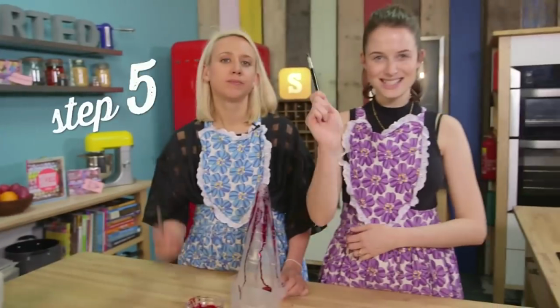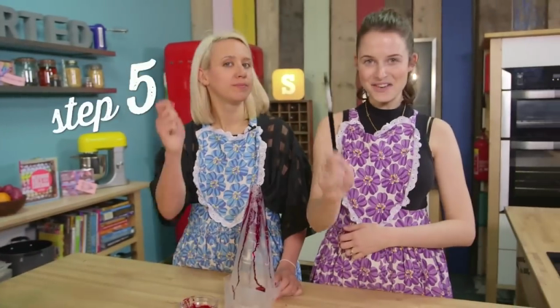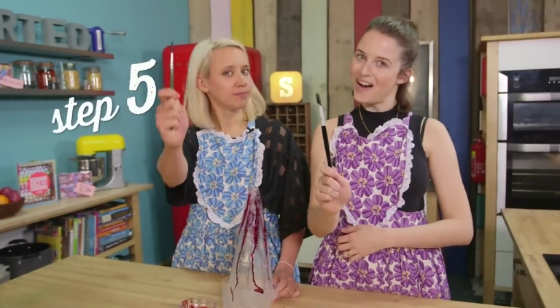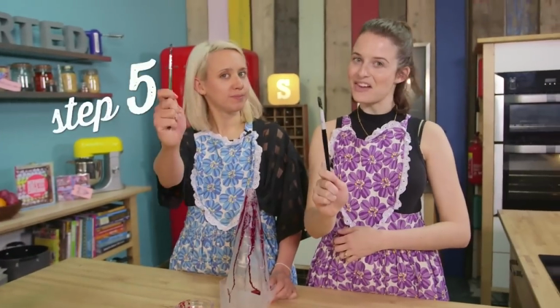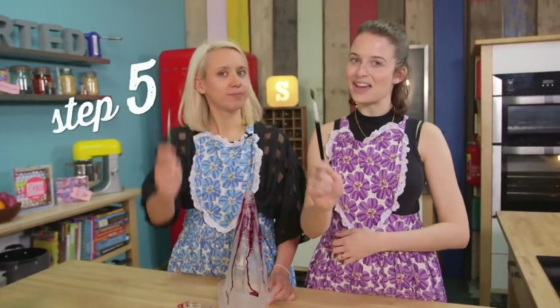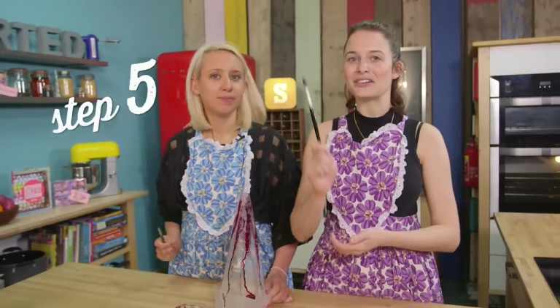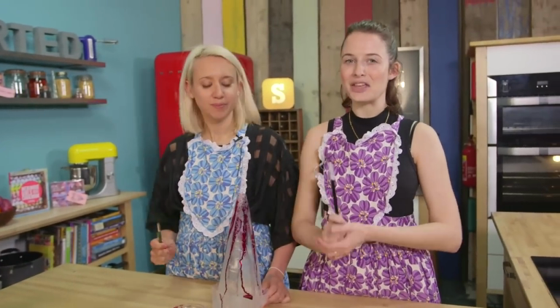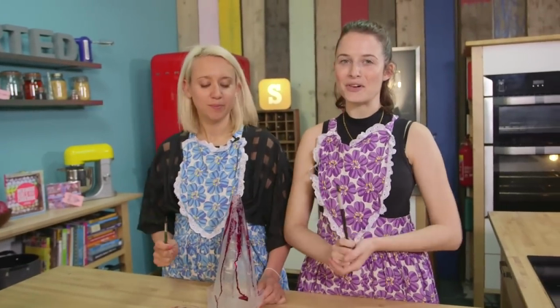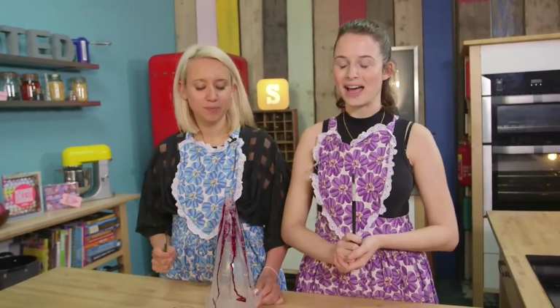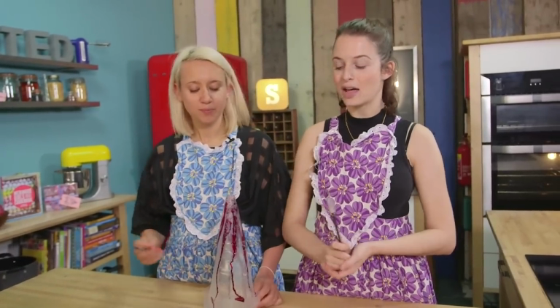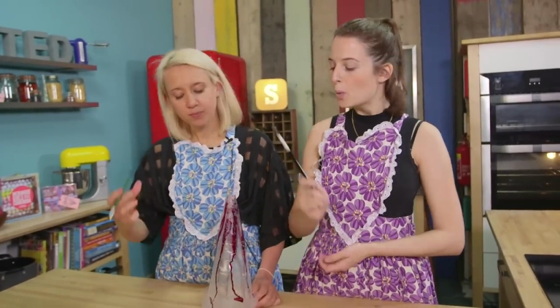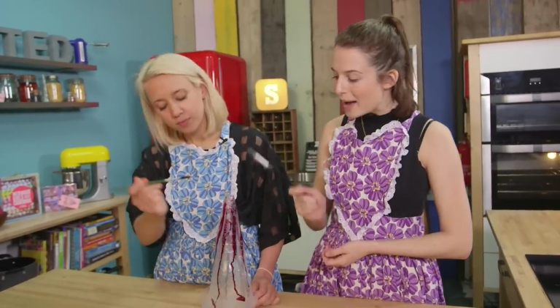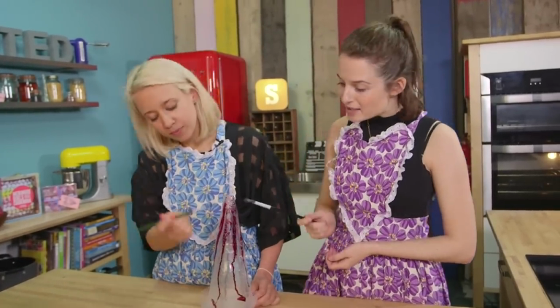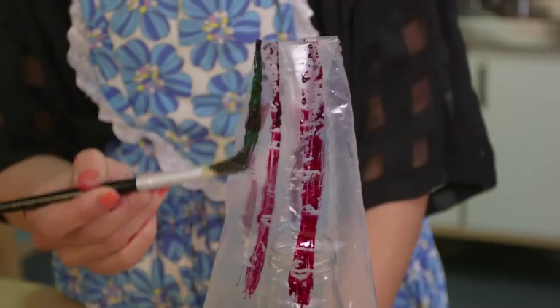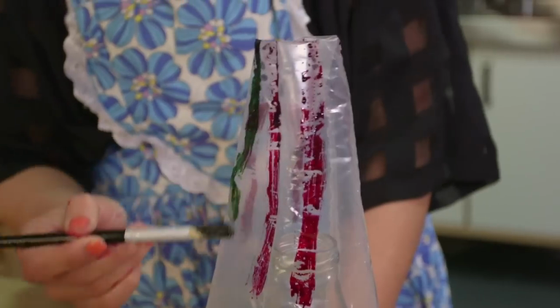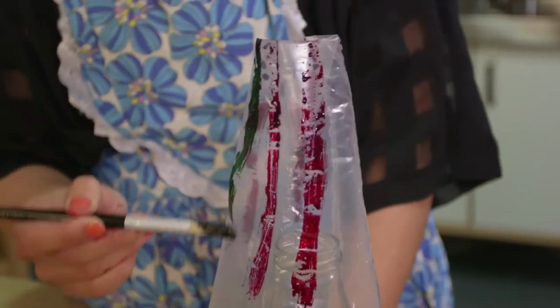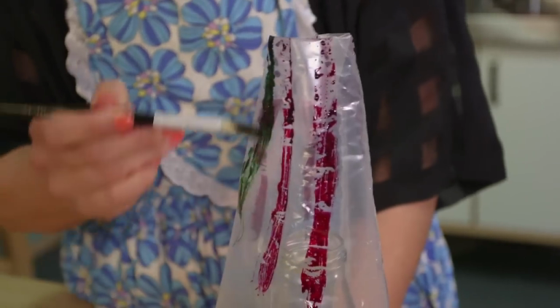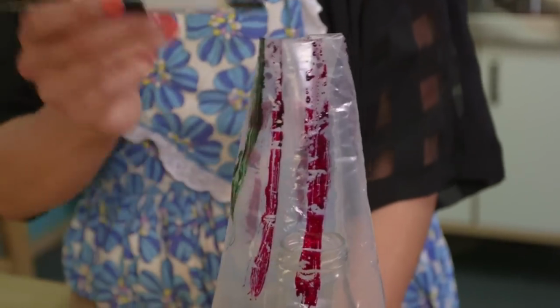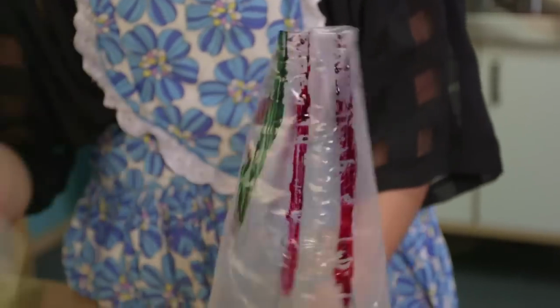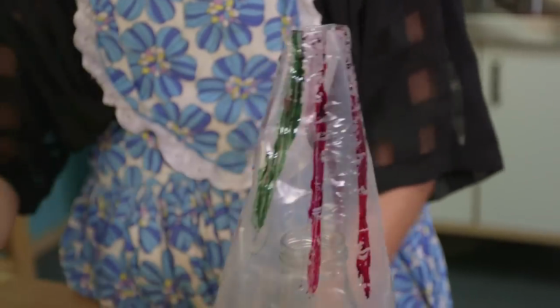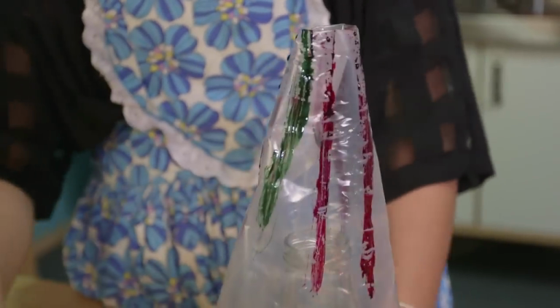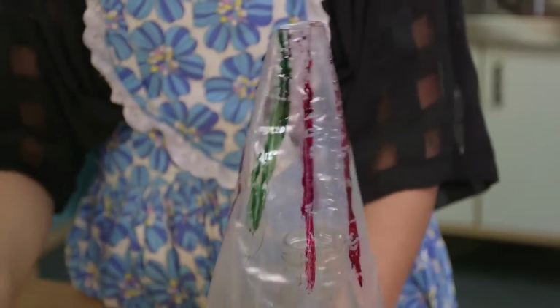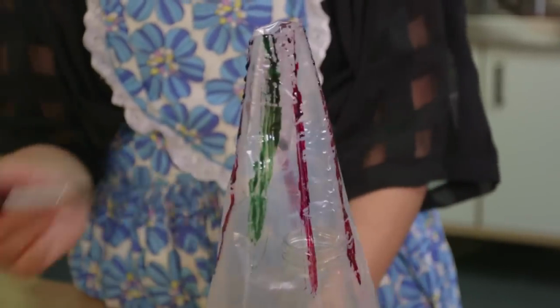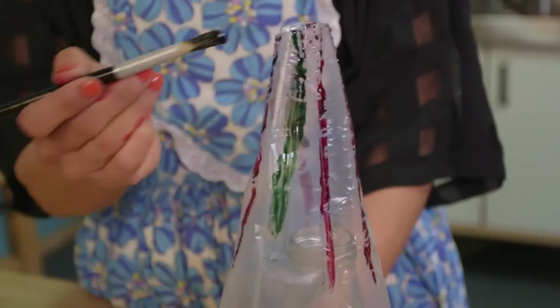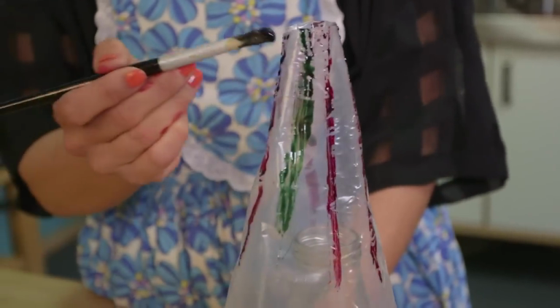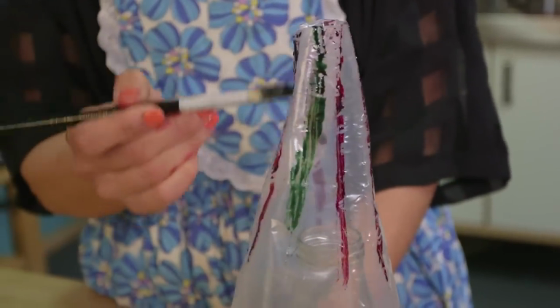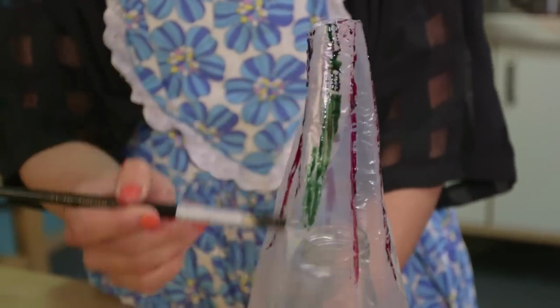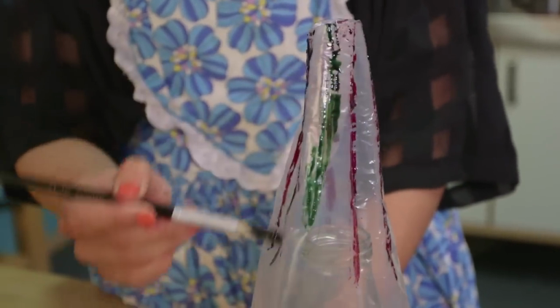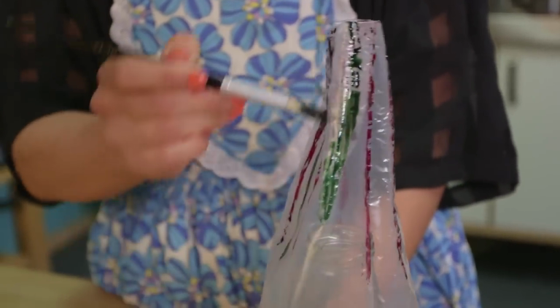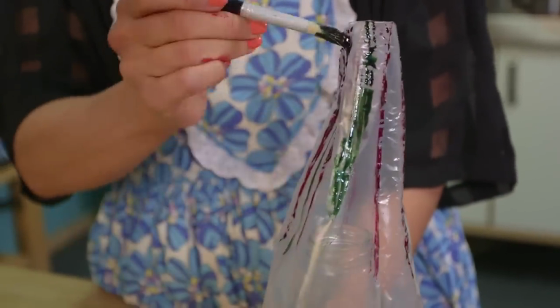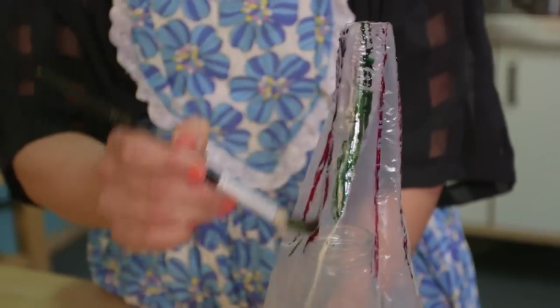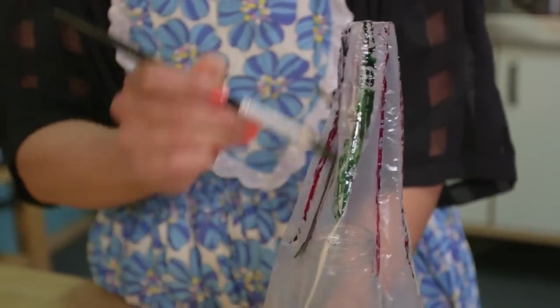Step 5. Colouring your meringue. We paint stripes on the inside of our piping bag. And to make it easier, turn it inside out and pop it over a bottle.